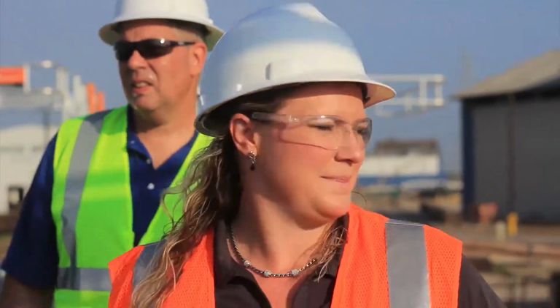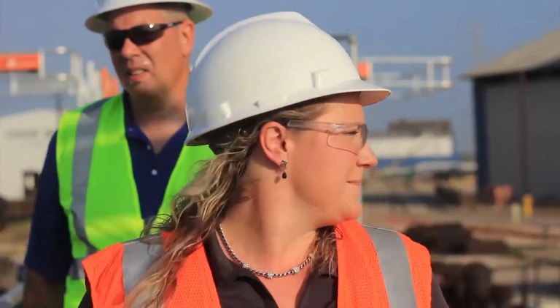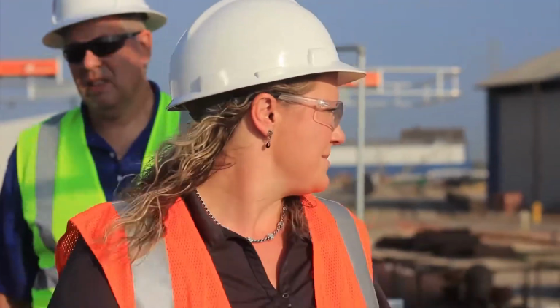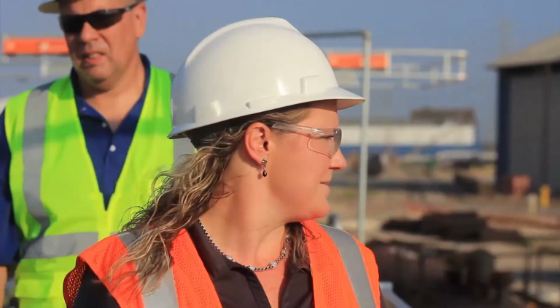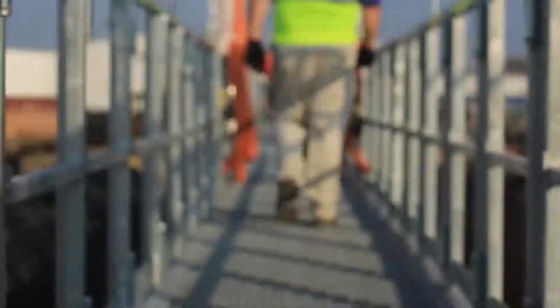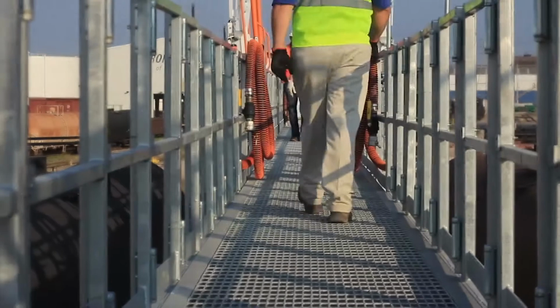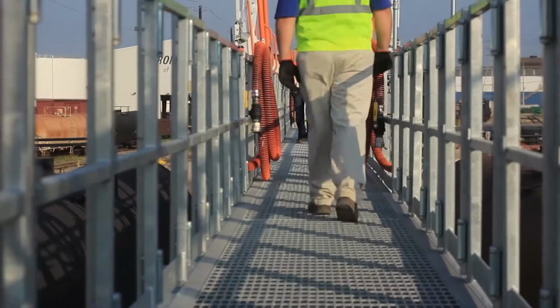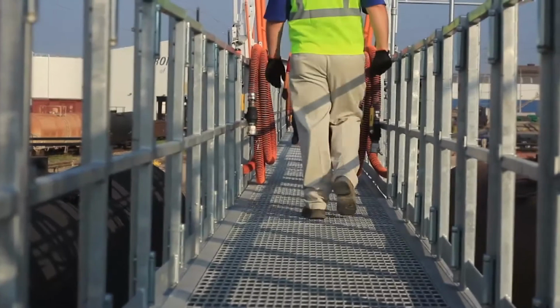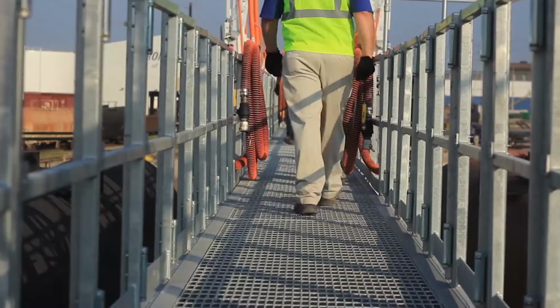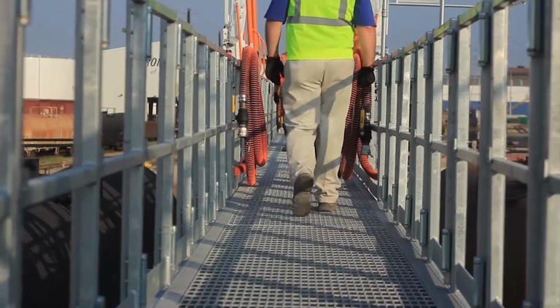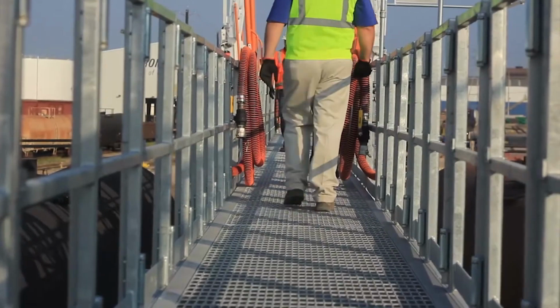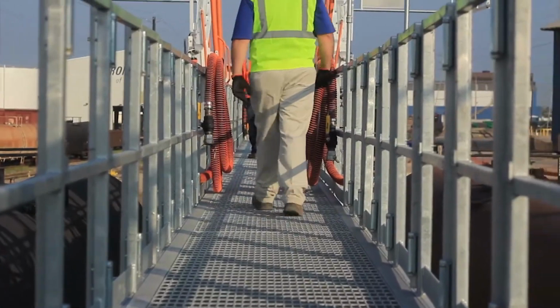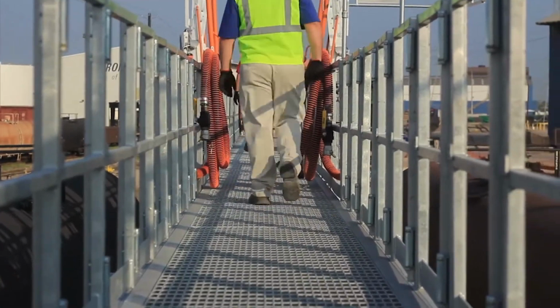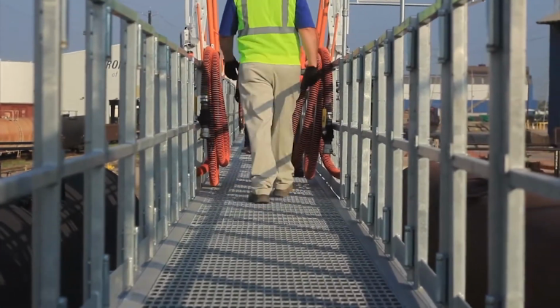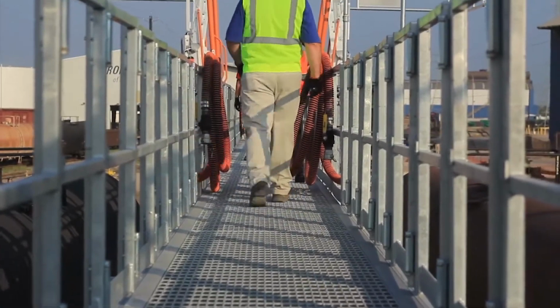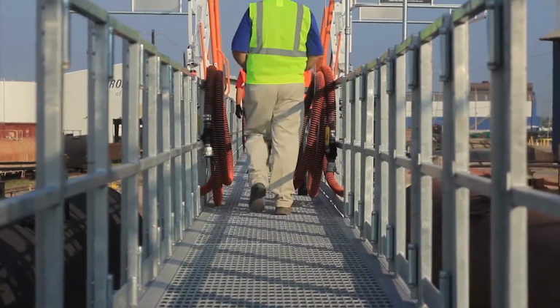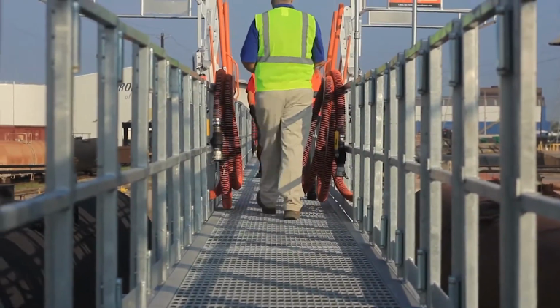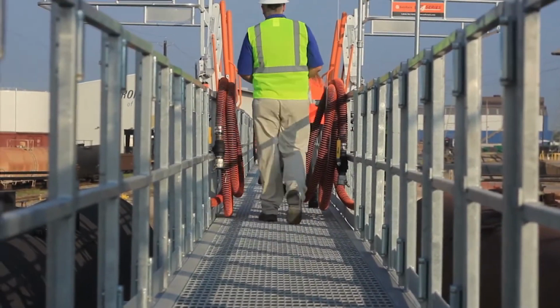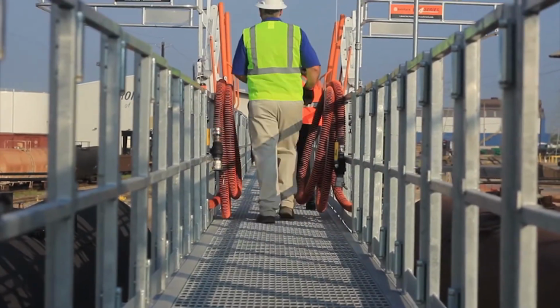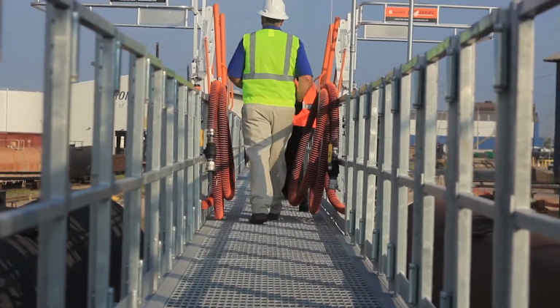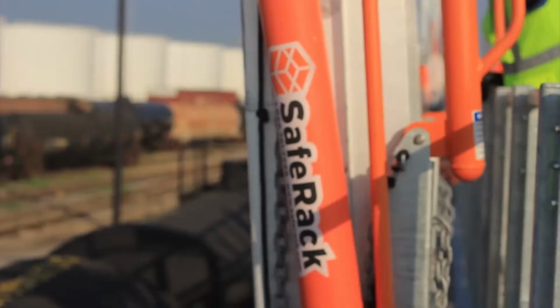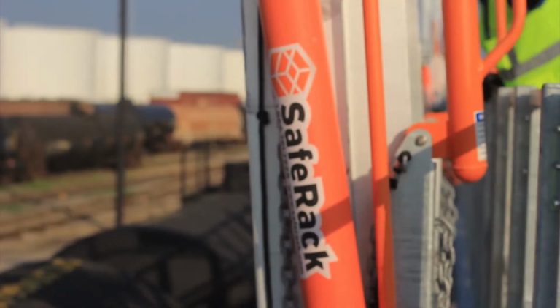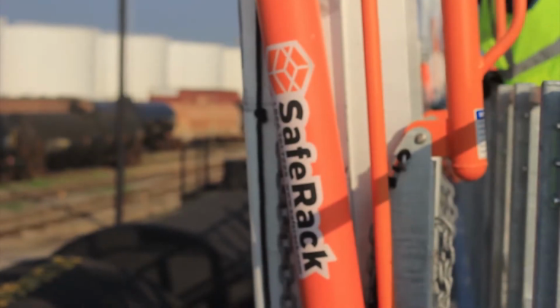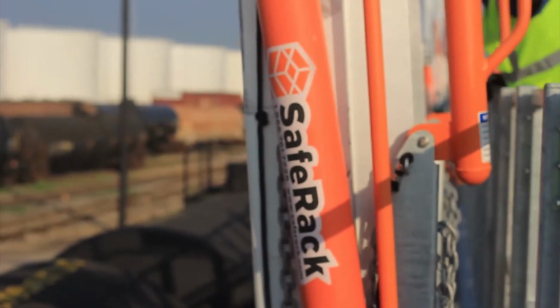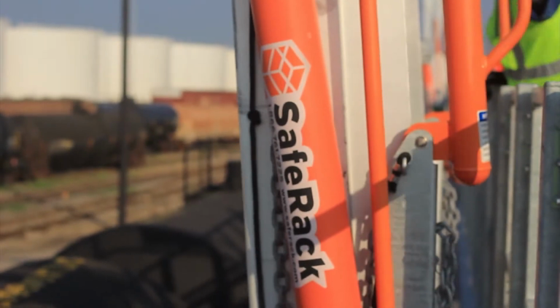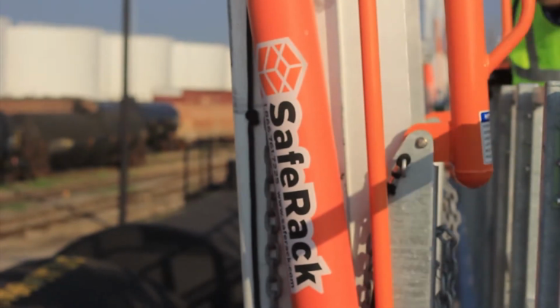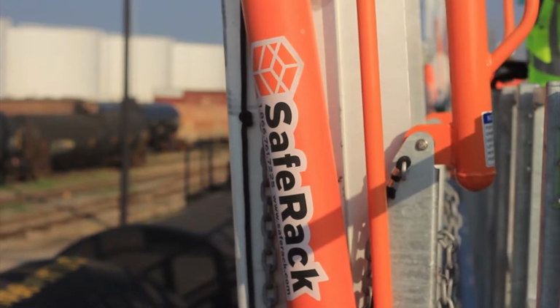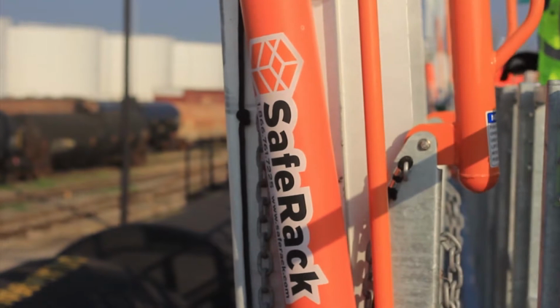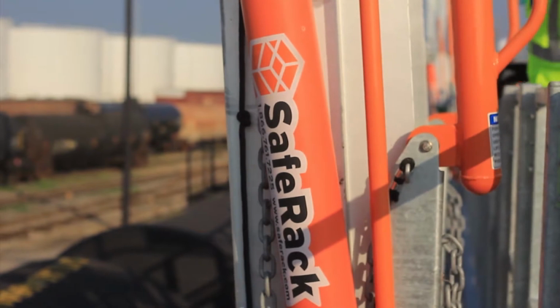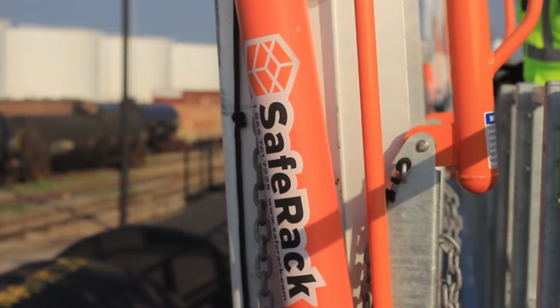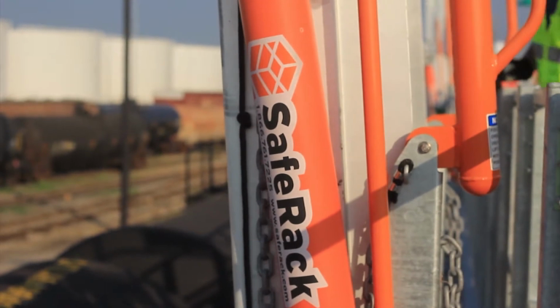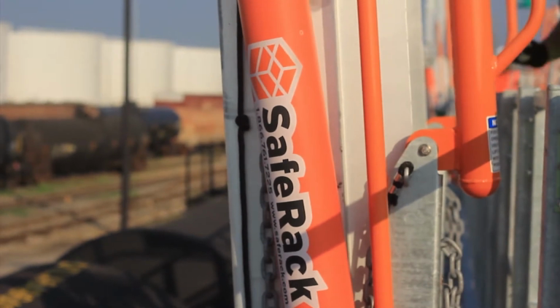We've used our proprietary technology to model this in the design, making sure everything's going to work before we actually started cutting the first piece of steel.